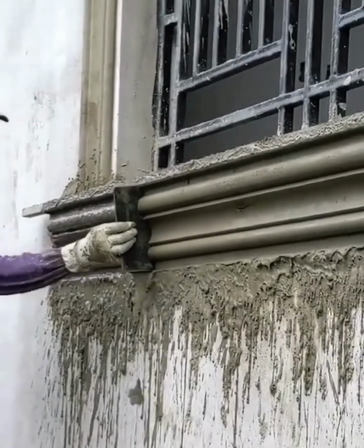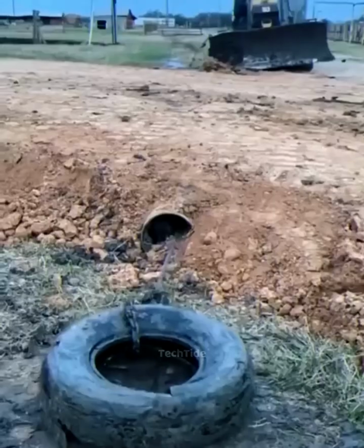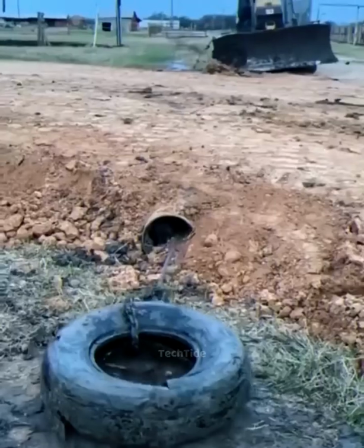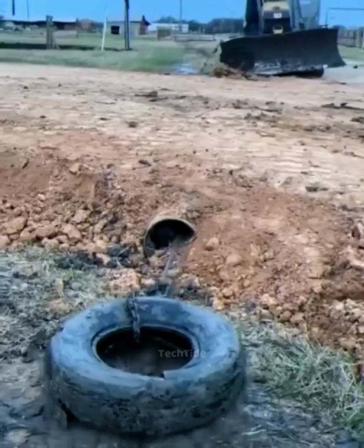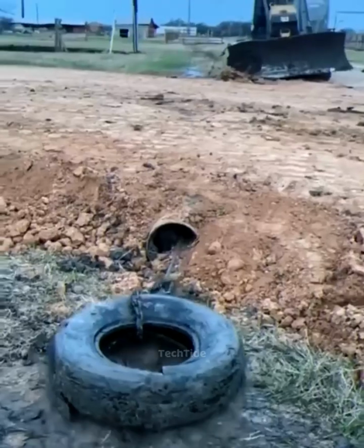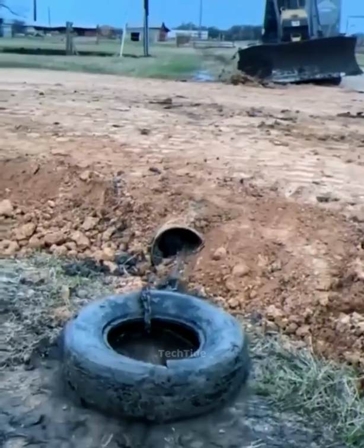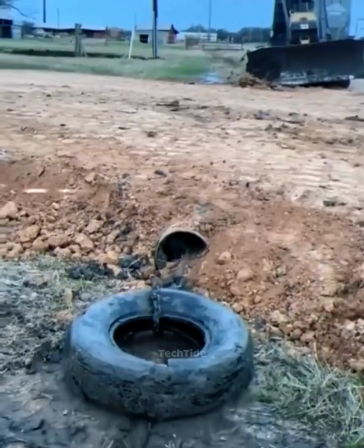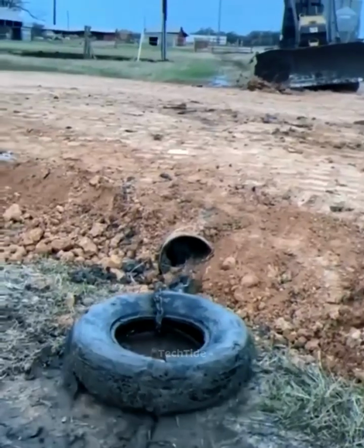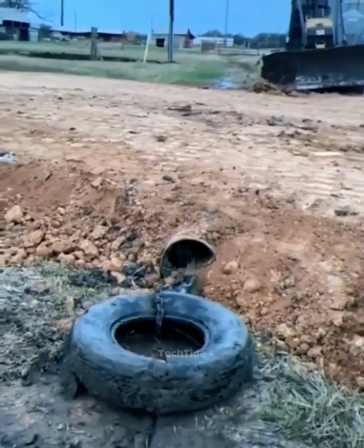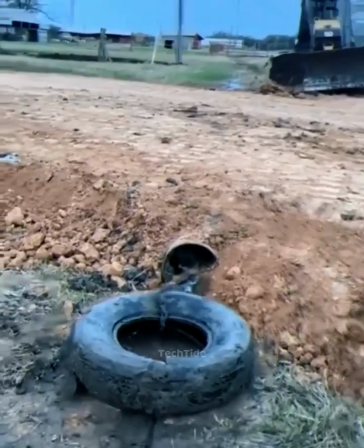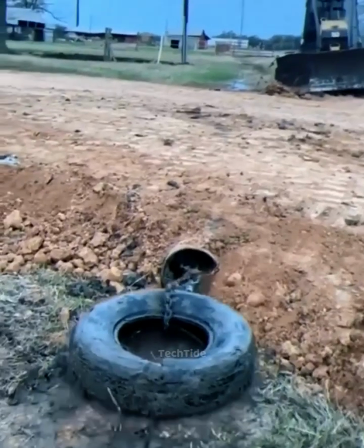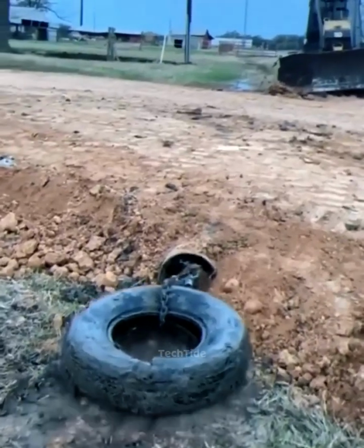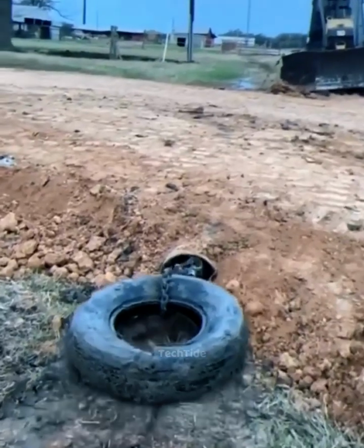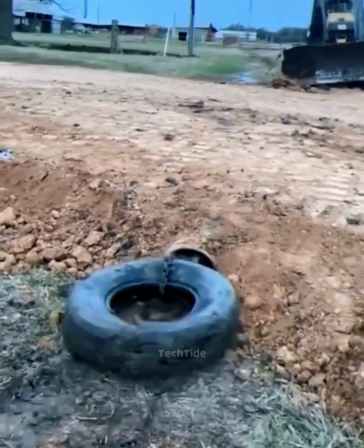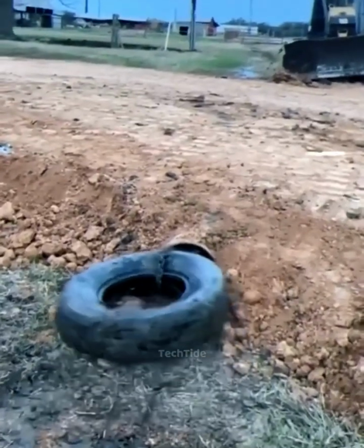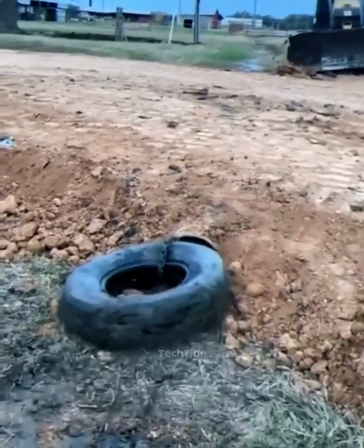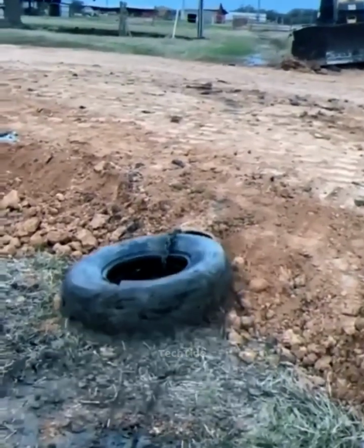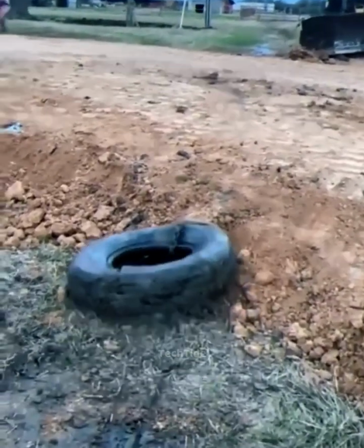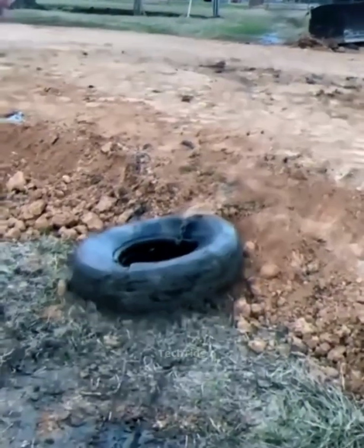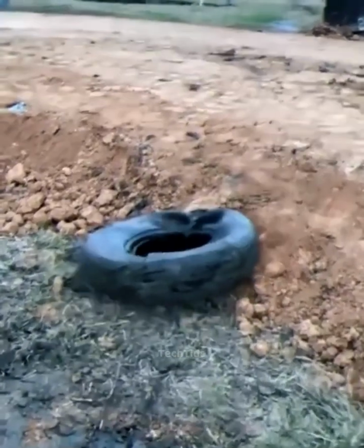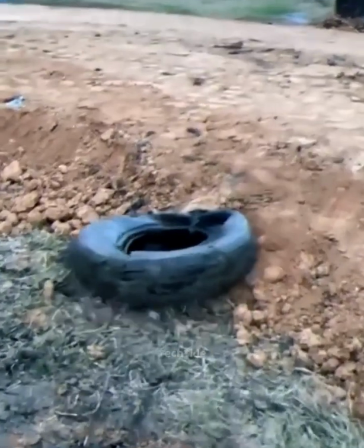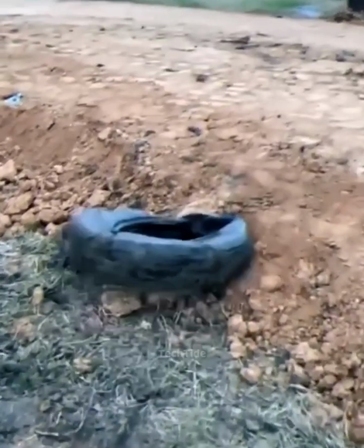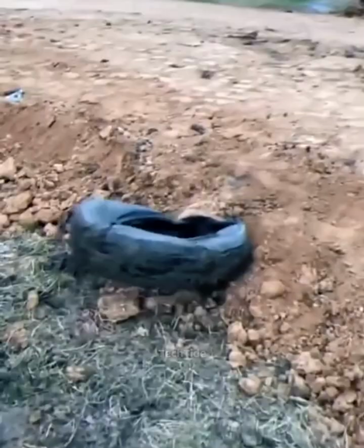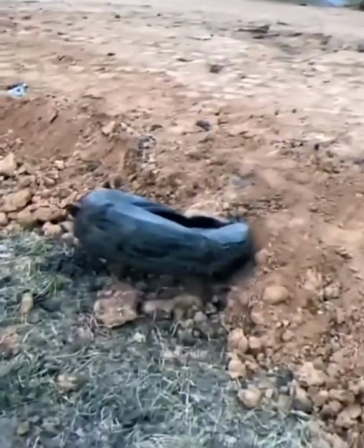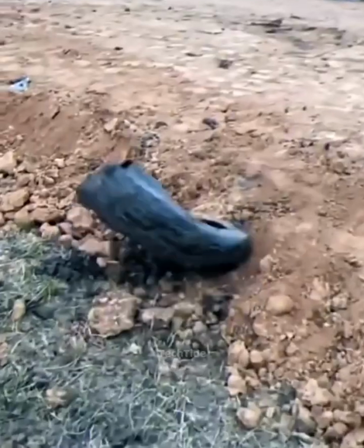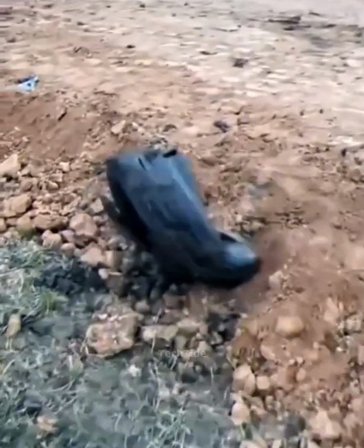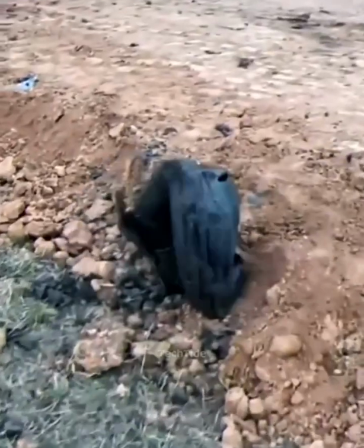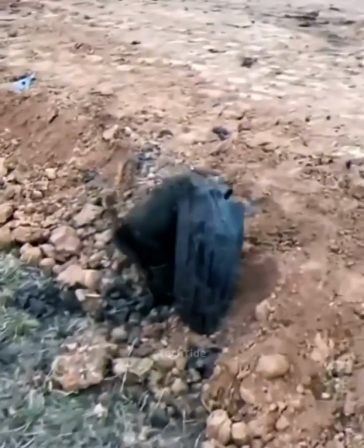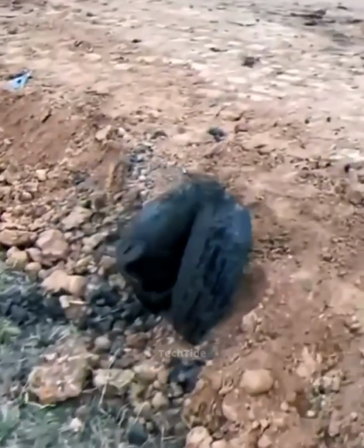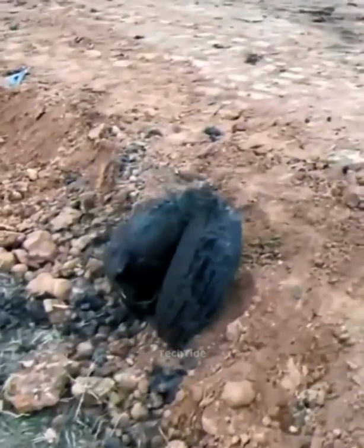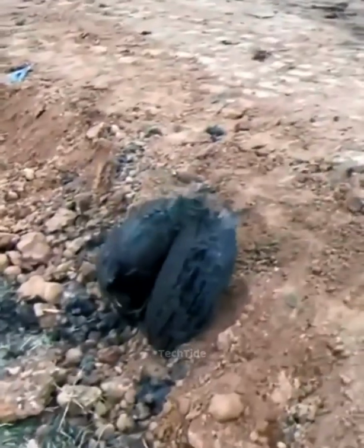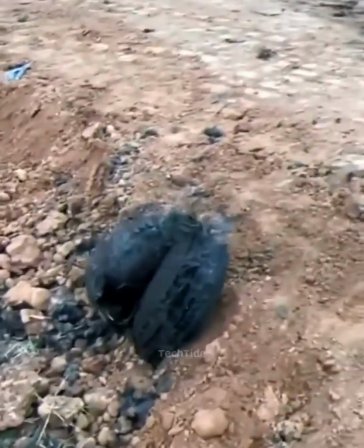Watch this ninja technique of cleaning pipes — dirt disappears in seconds.